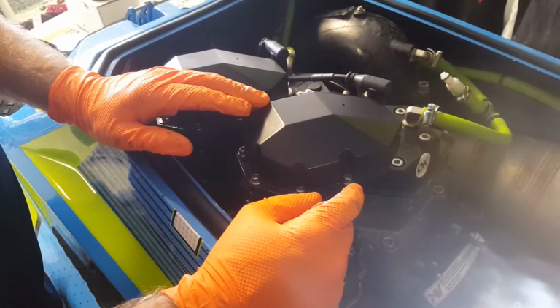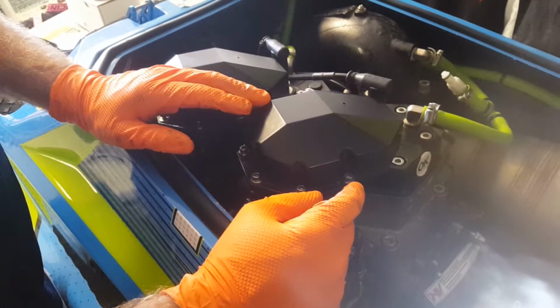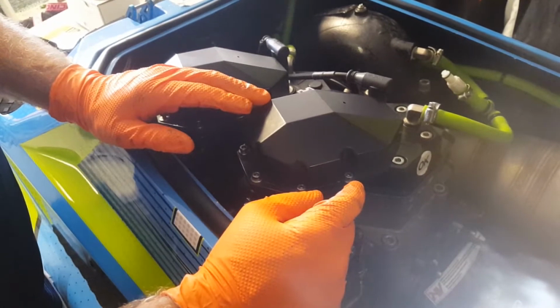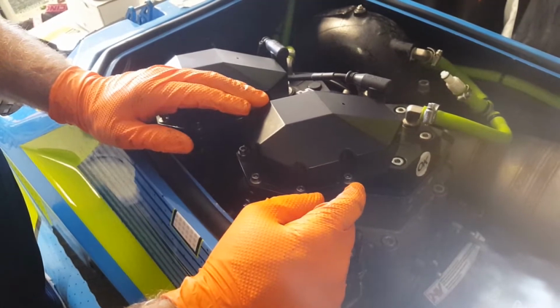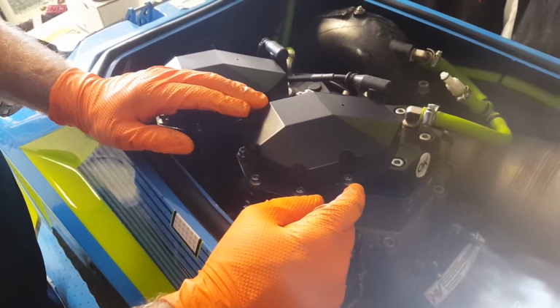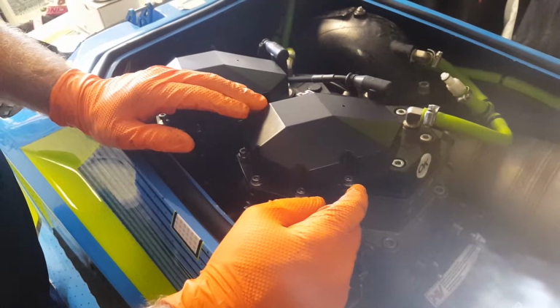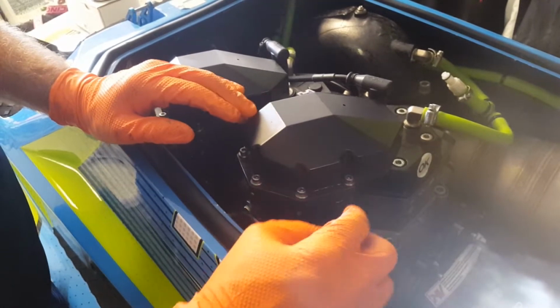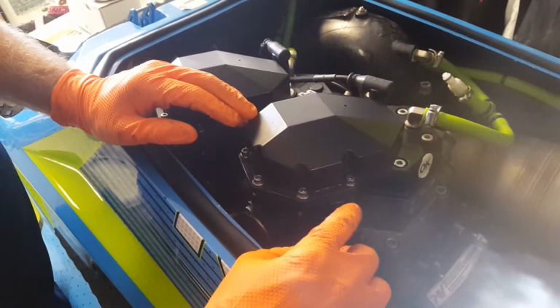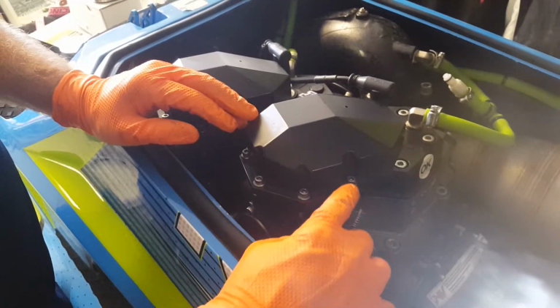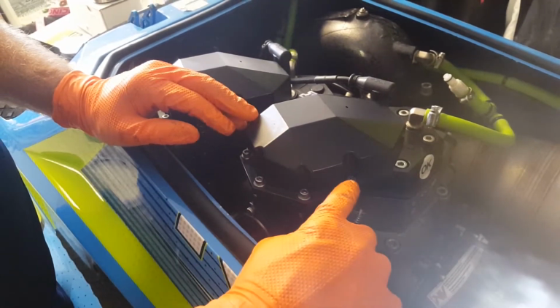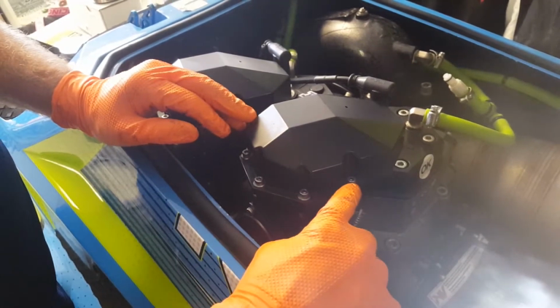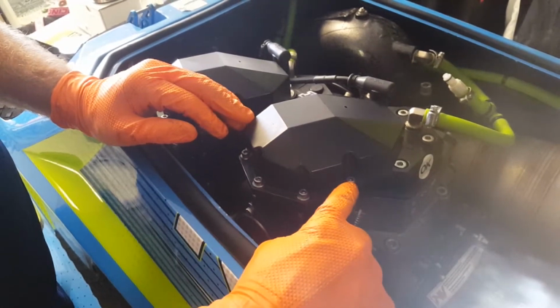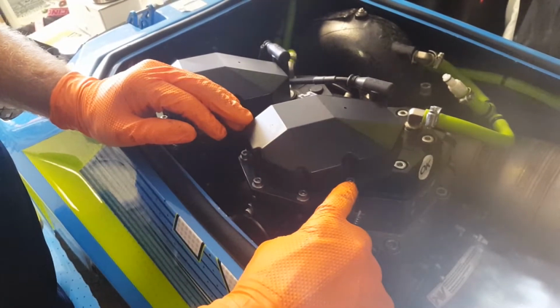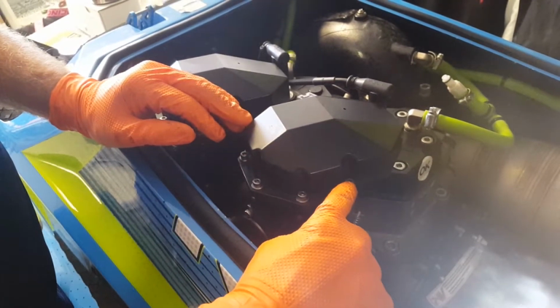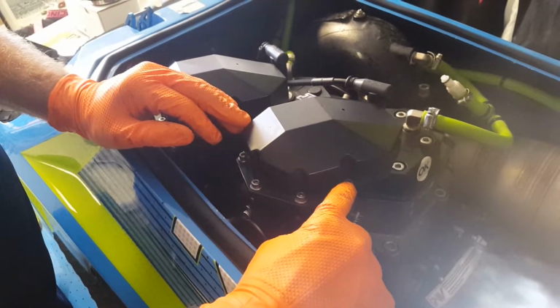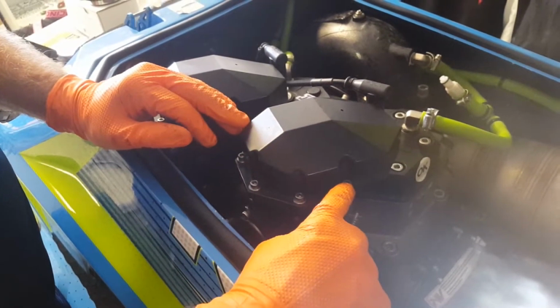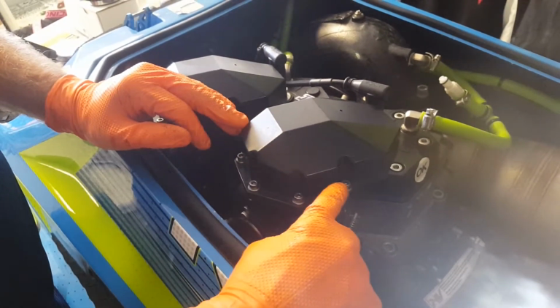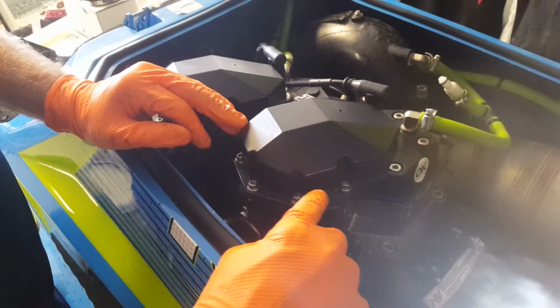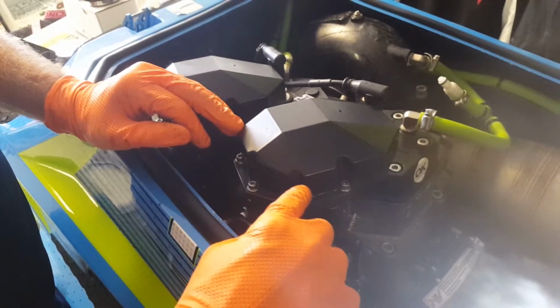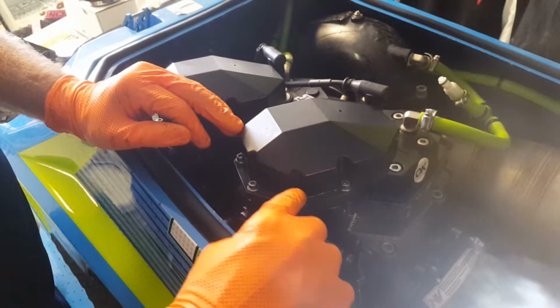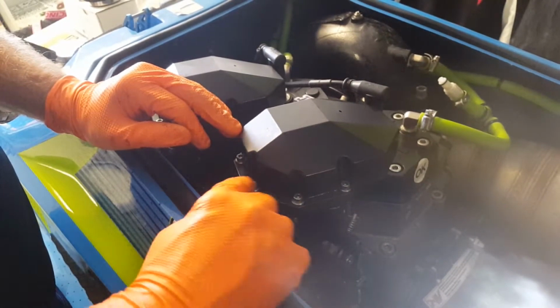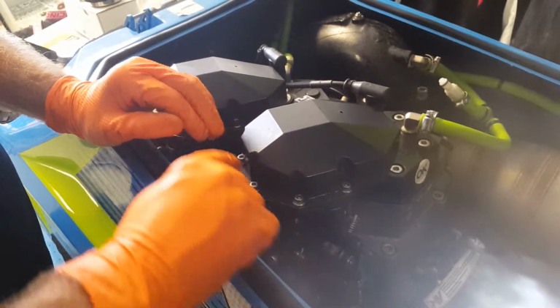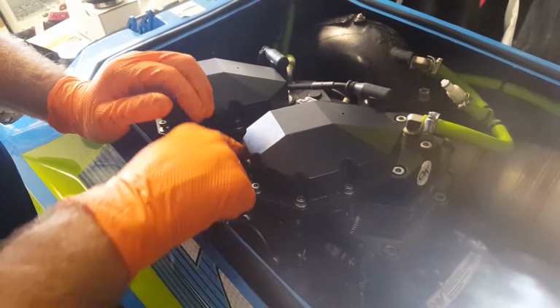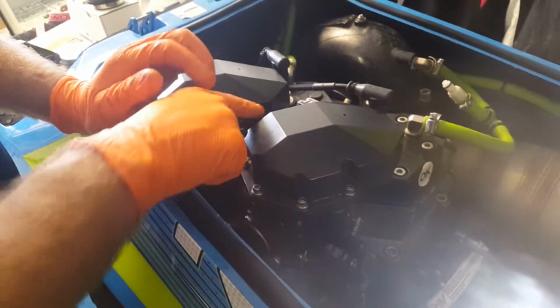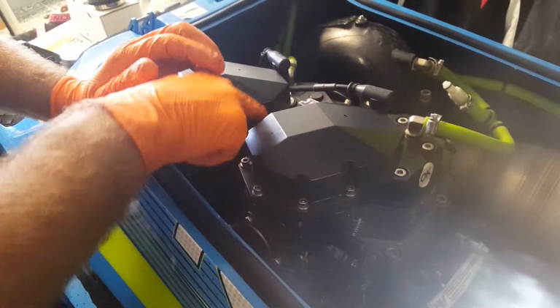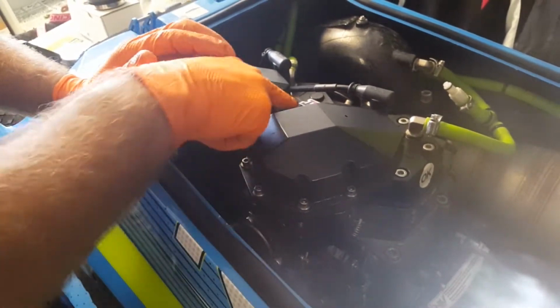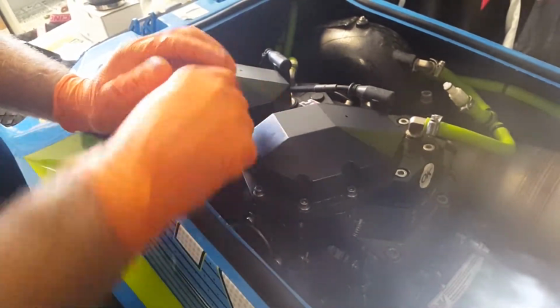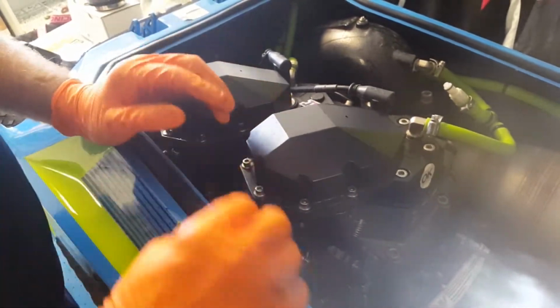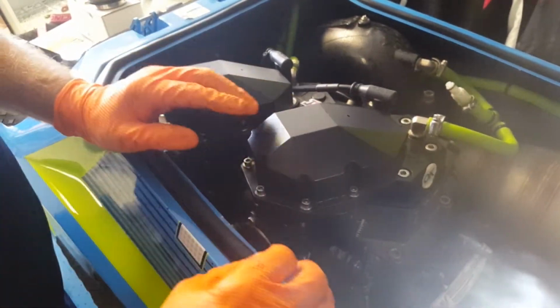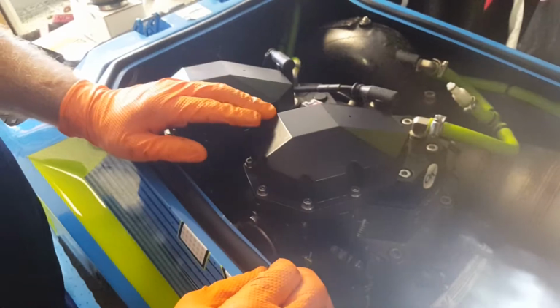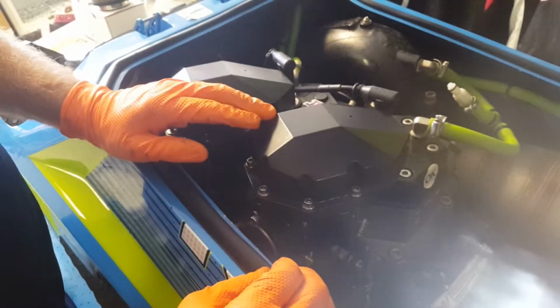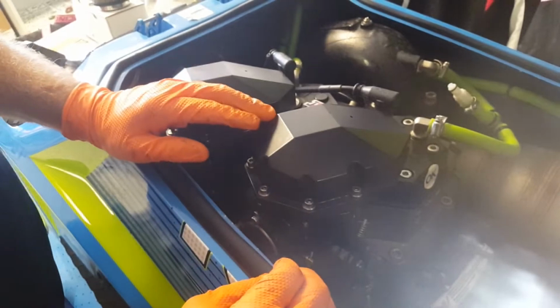We're going to start by removing these allen head screws right around the air filter tops.